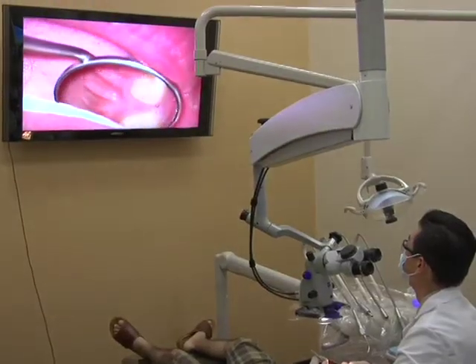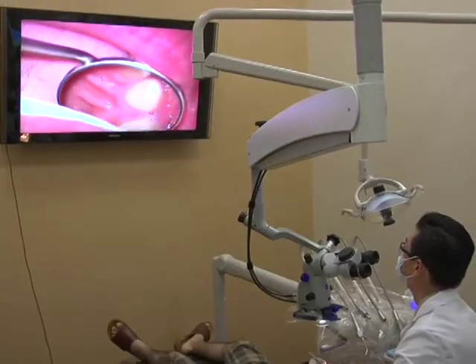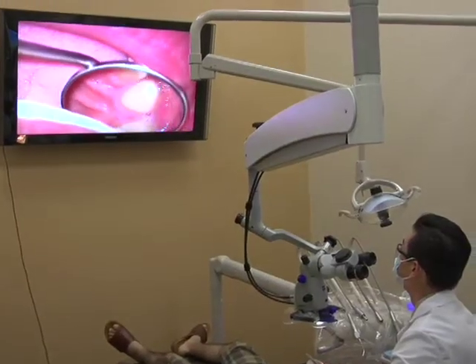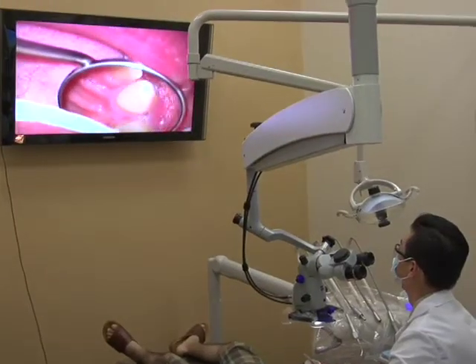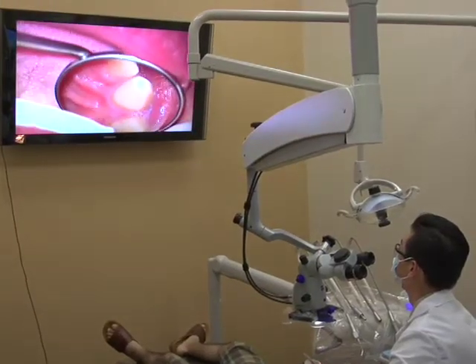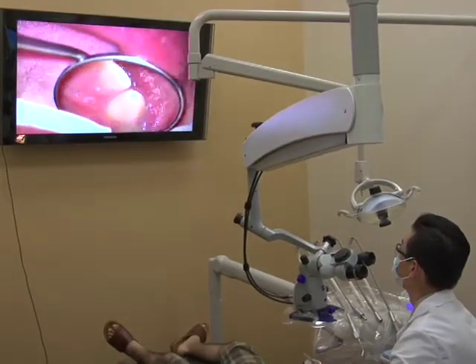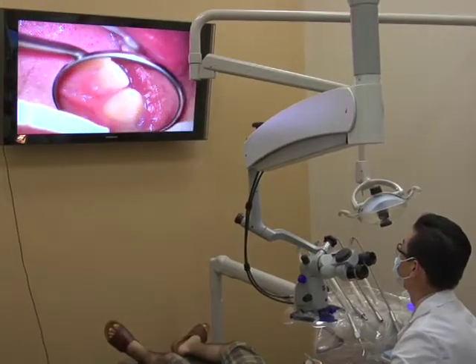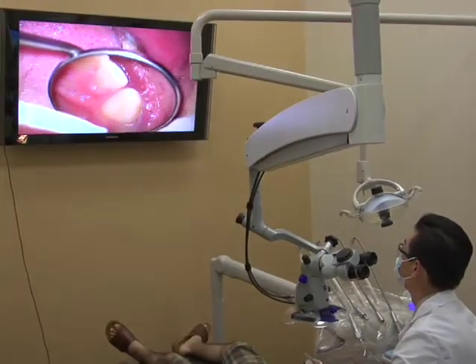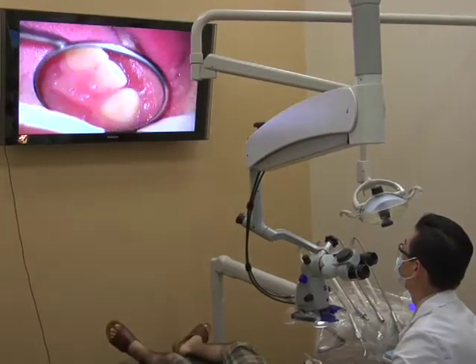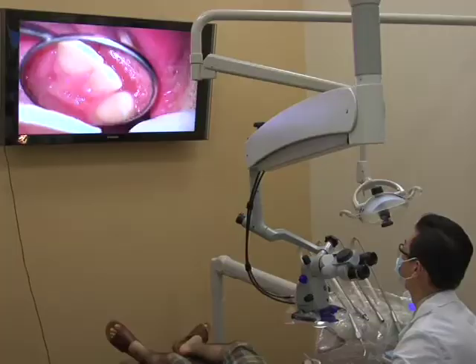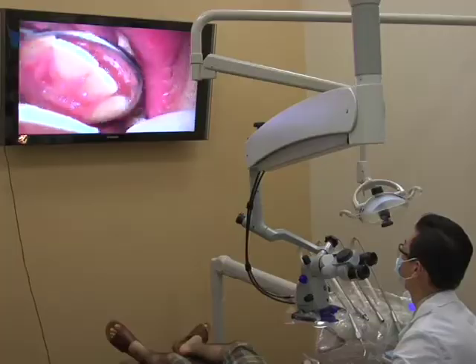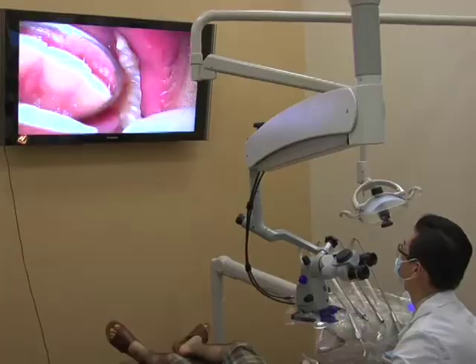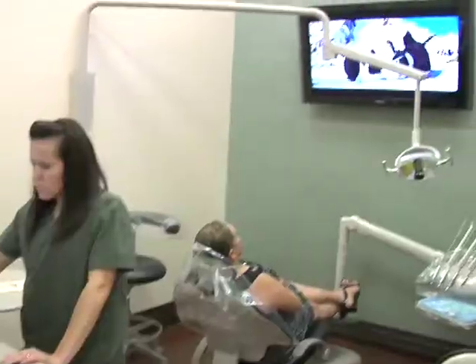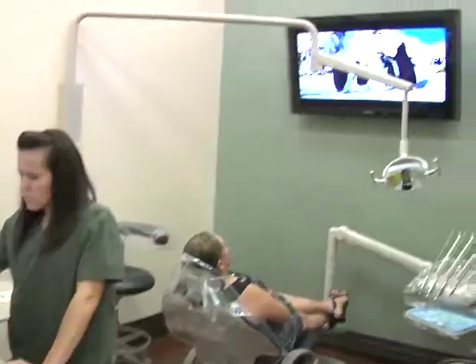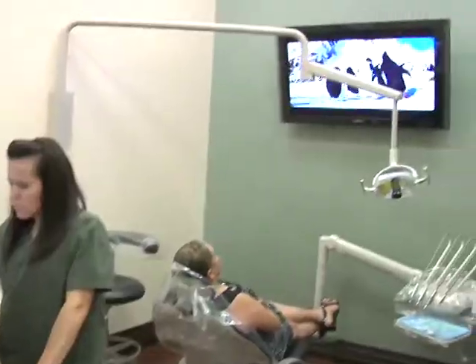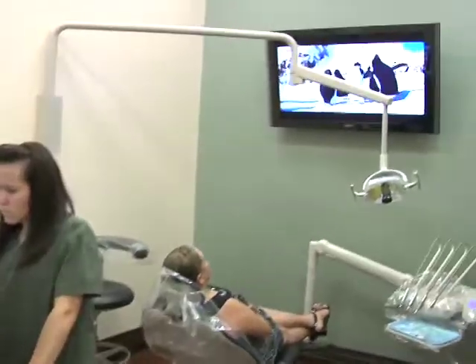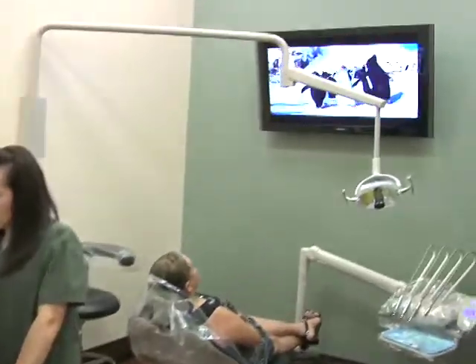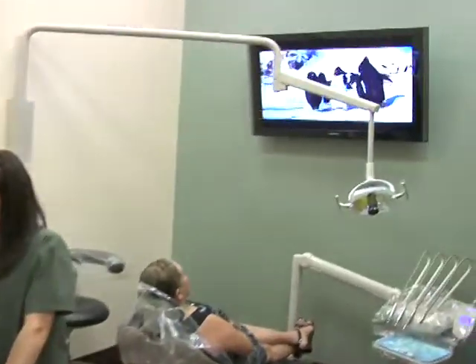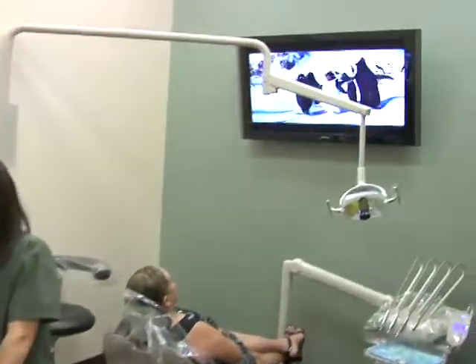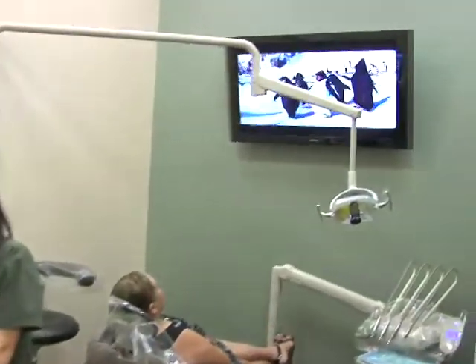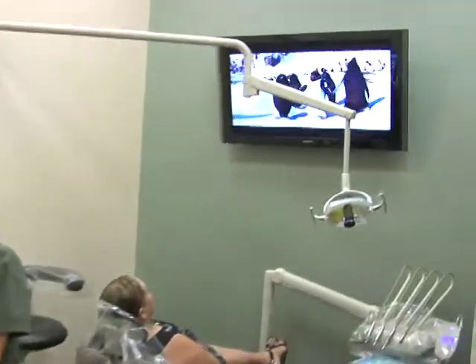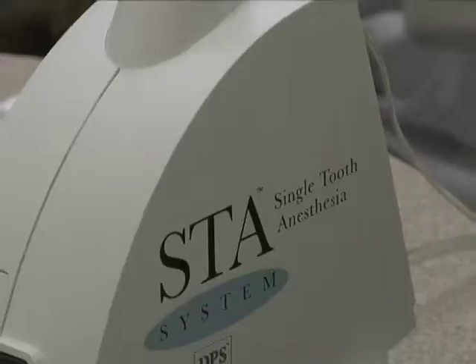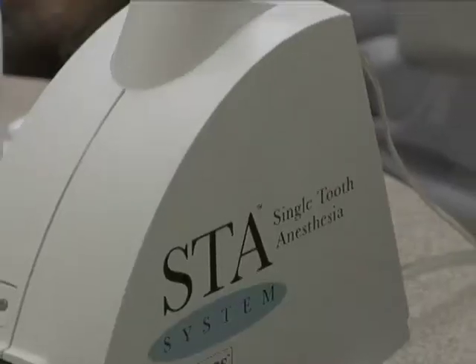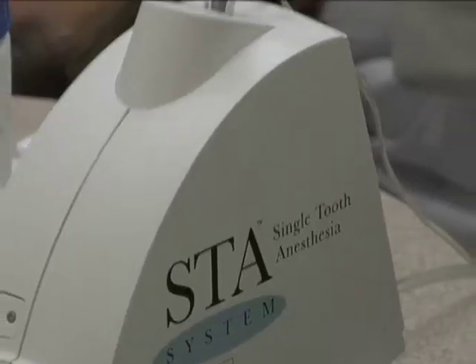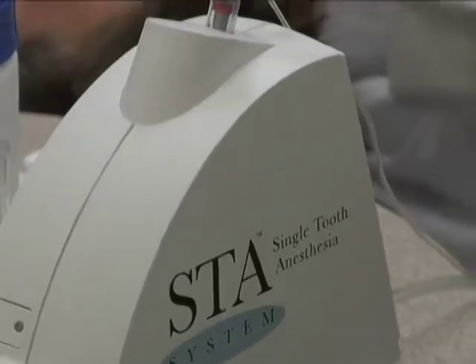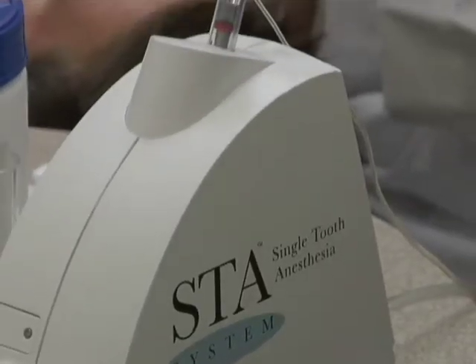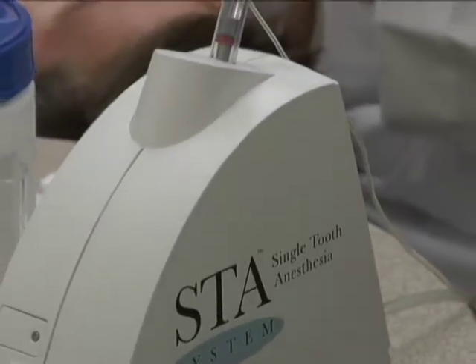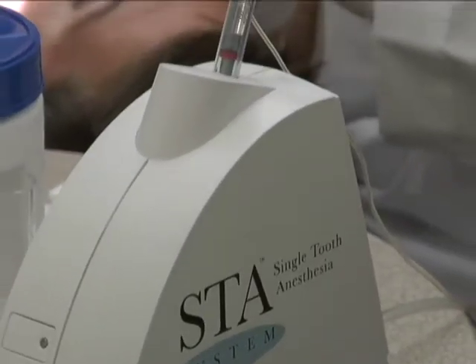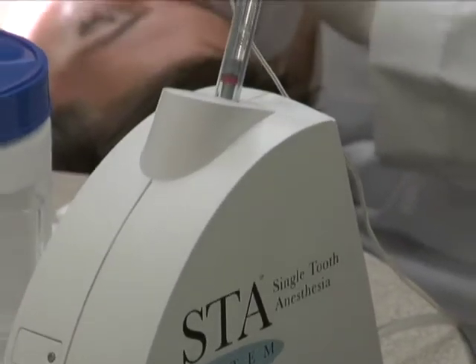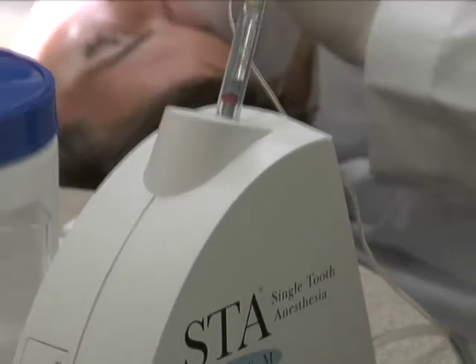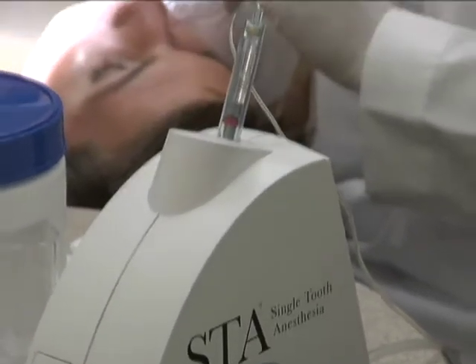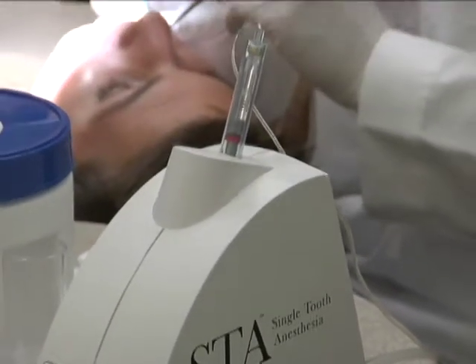At Image Dental, our patients expect a pleasant dental experience, and that is why we offer virtually pain-free injections.